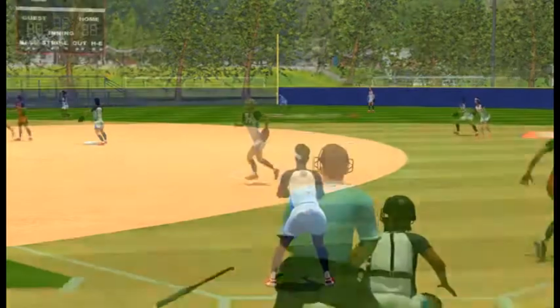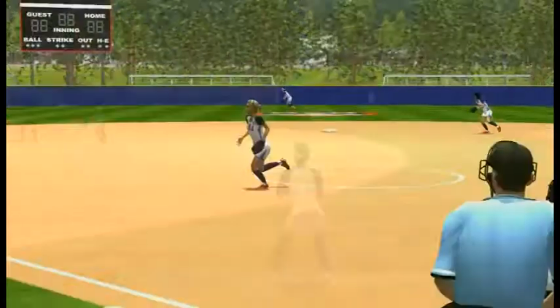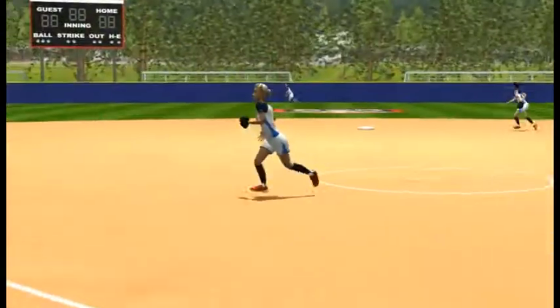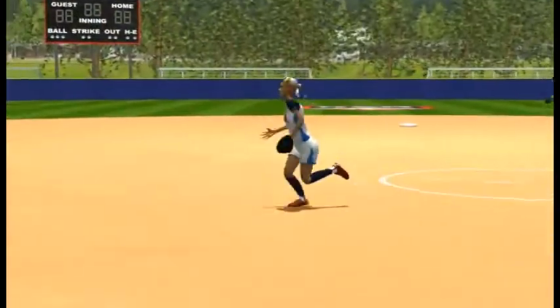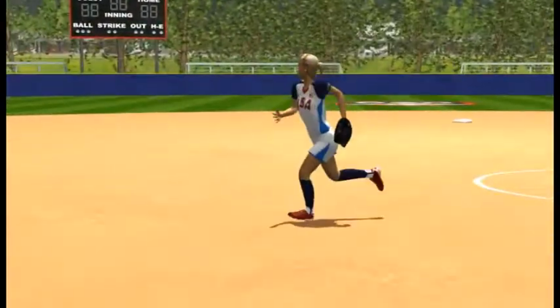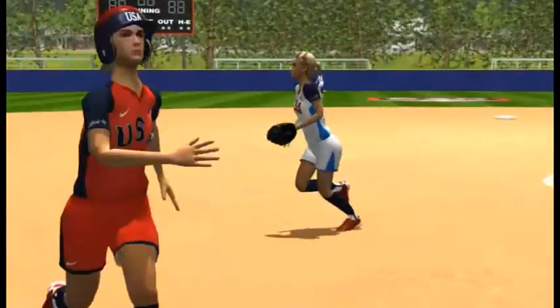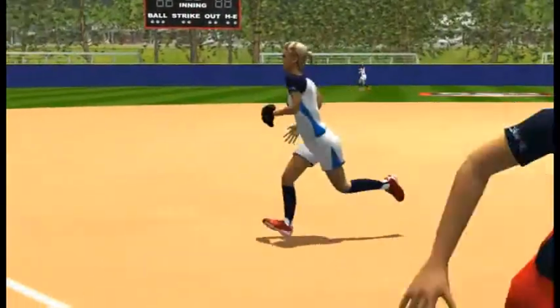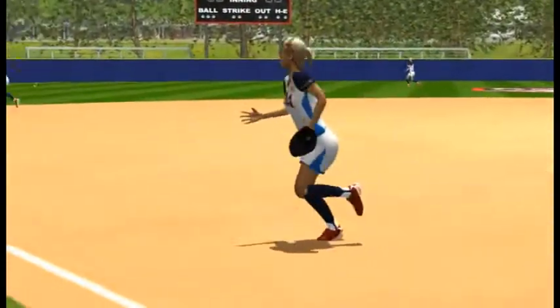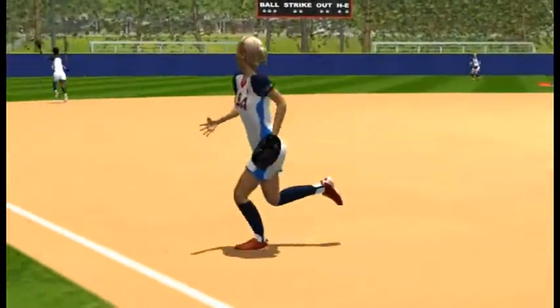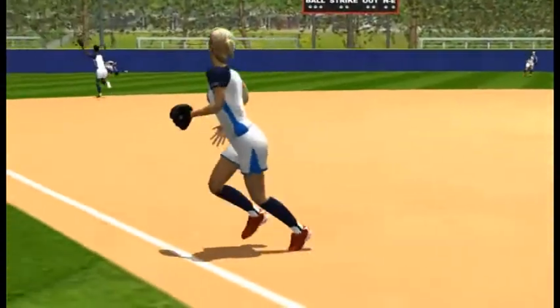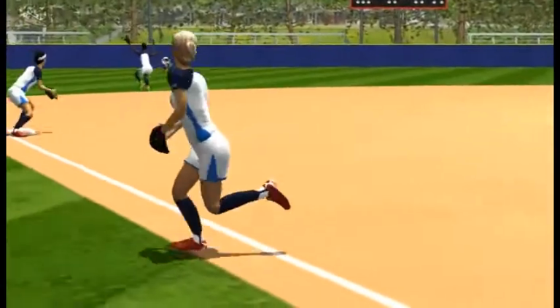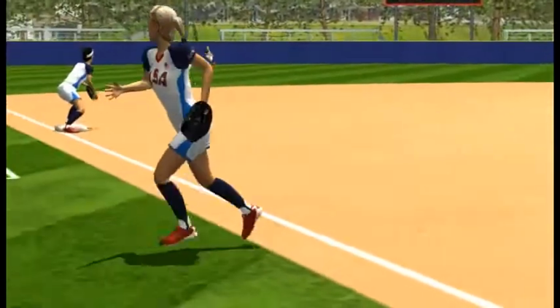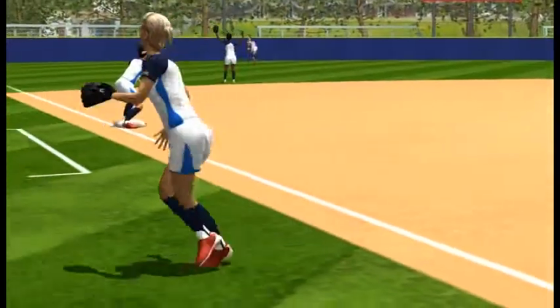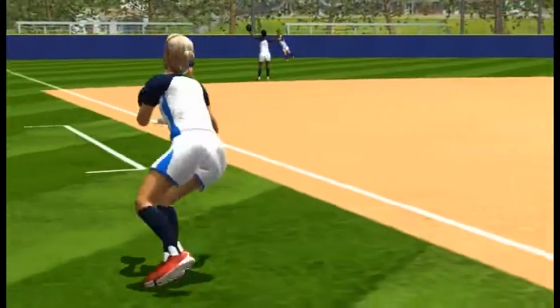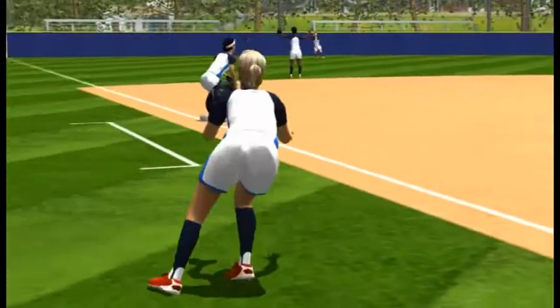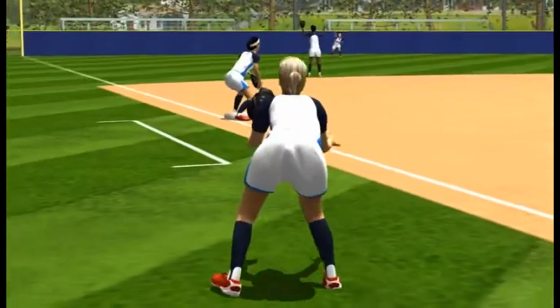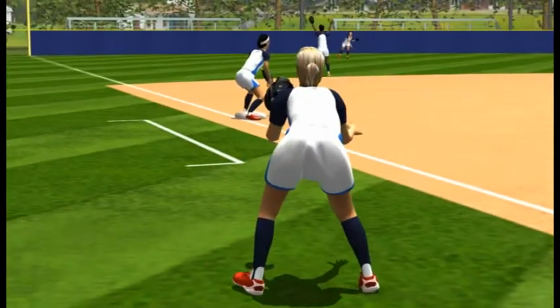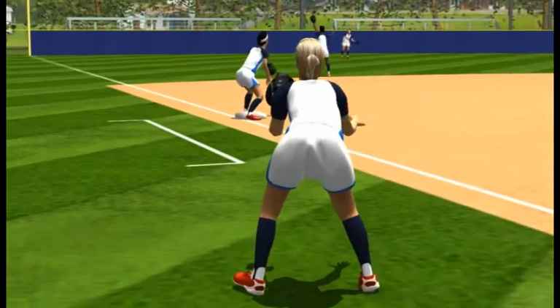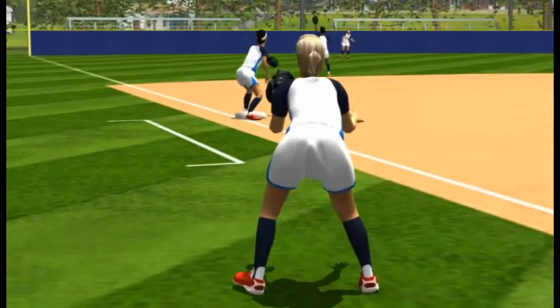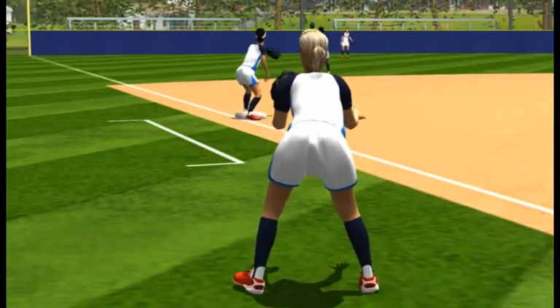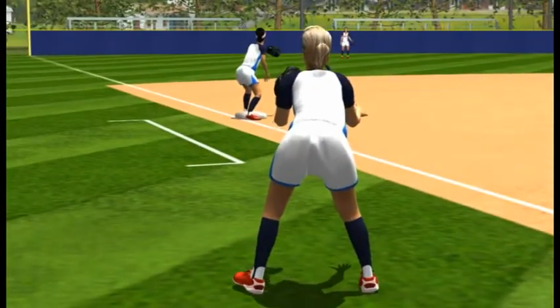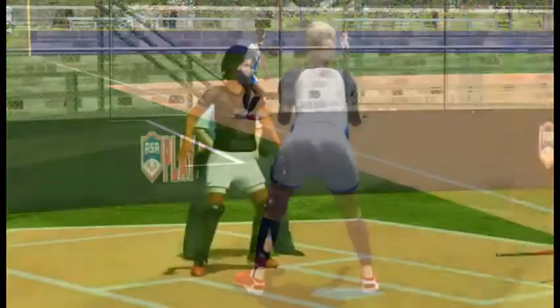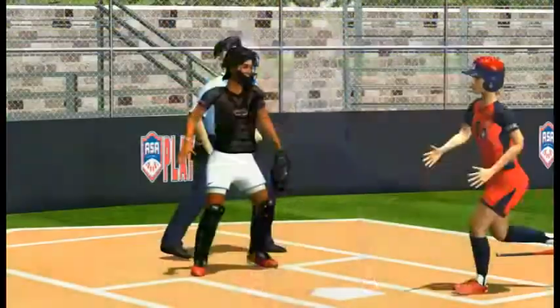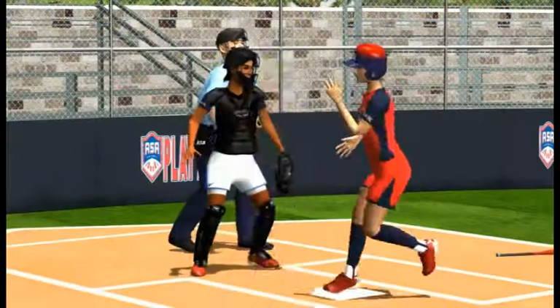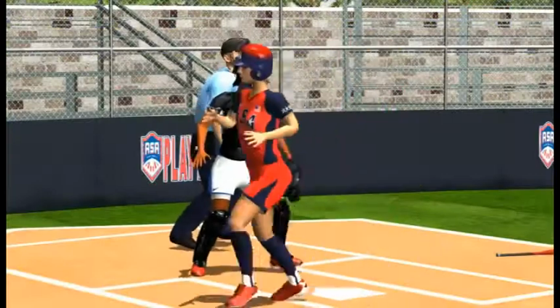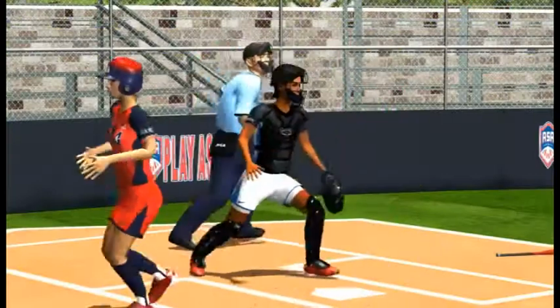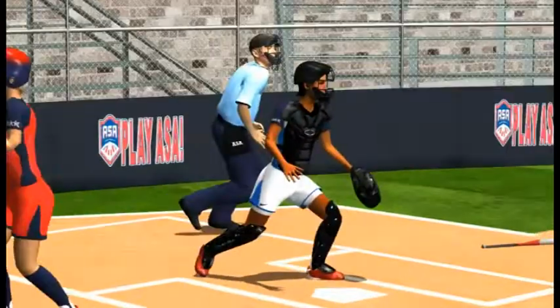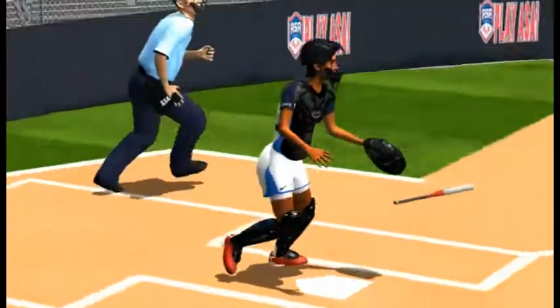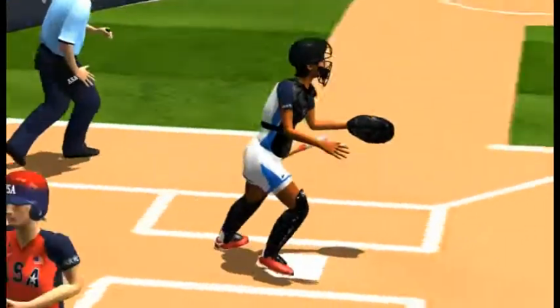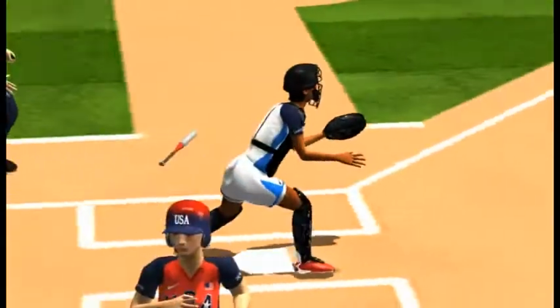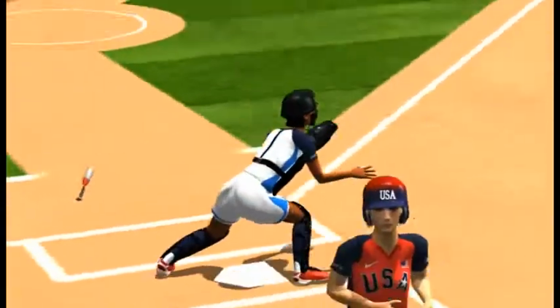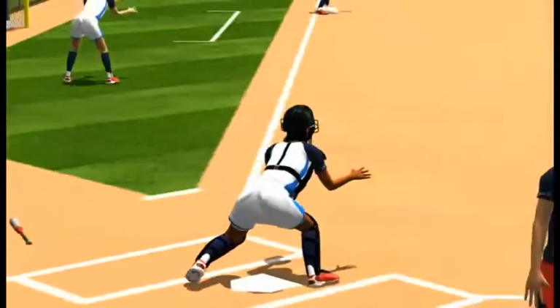The pitcher moves to a position behind third base to back up the throw to third. The catcher covers home plate.